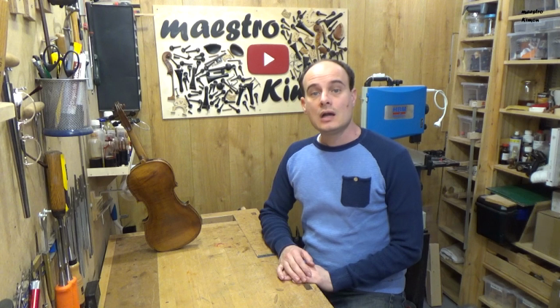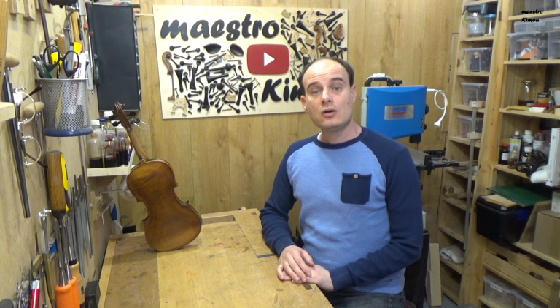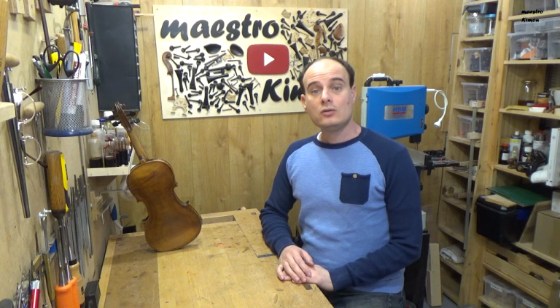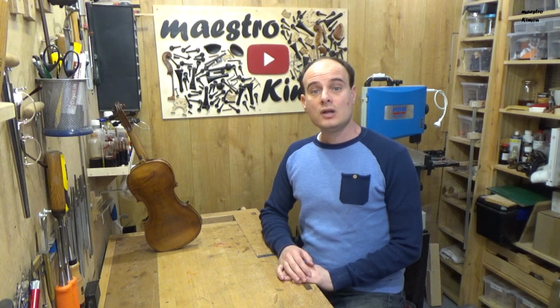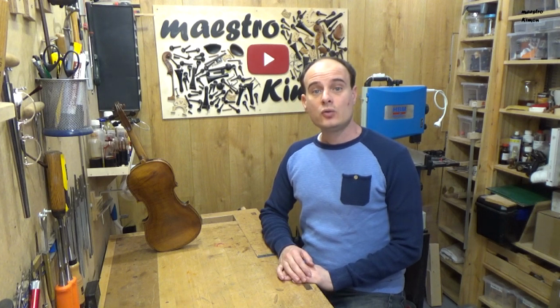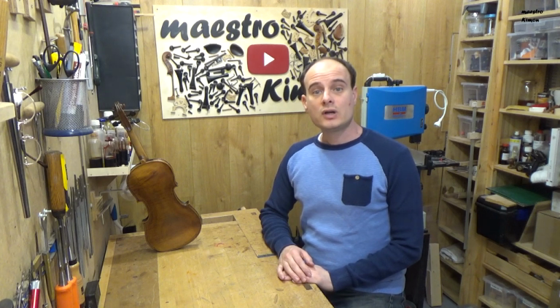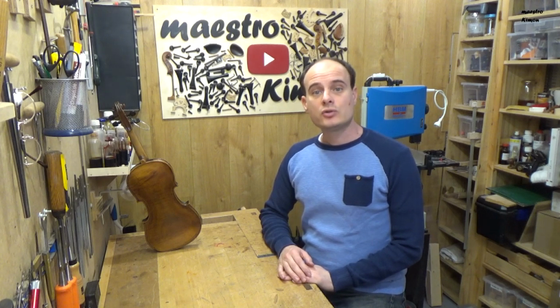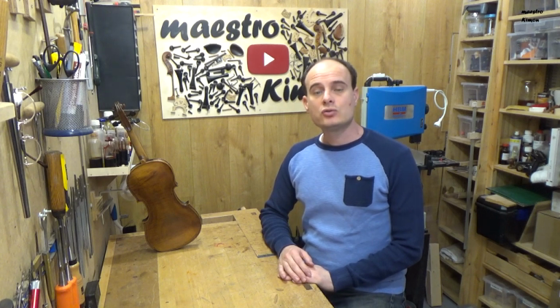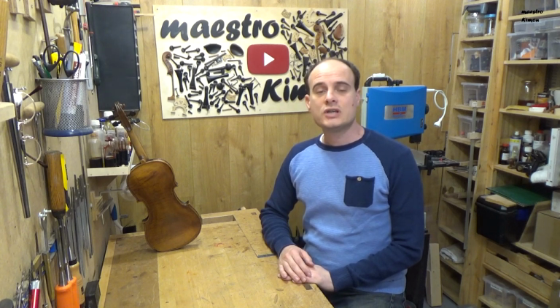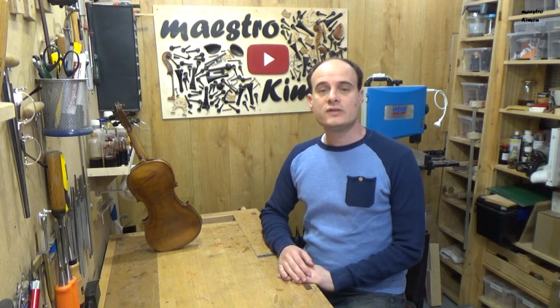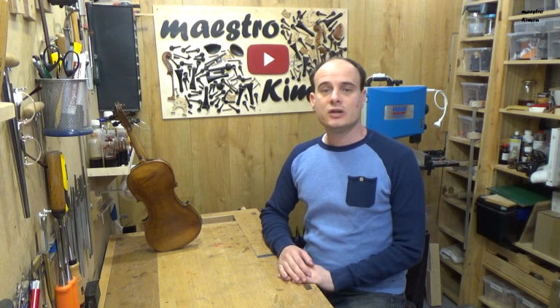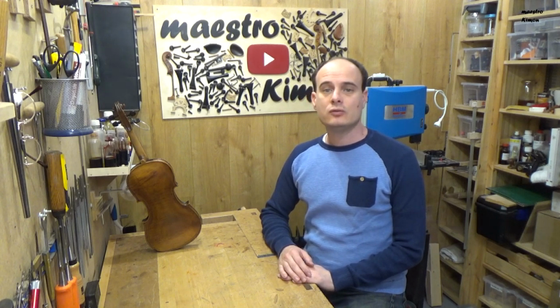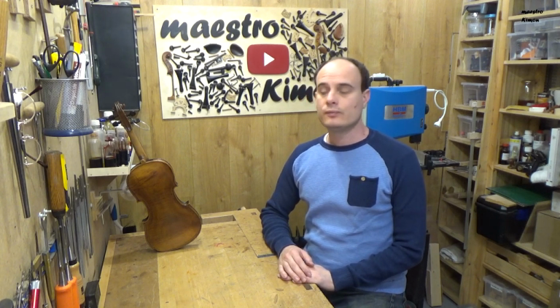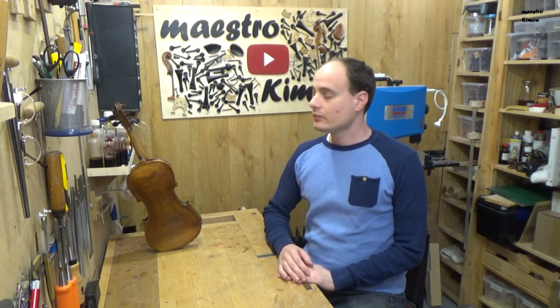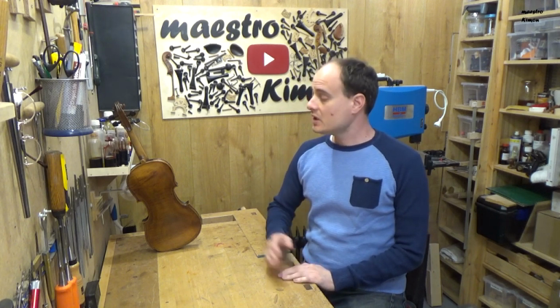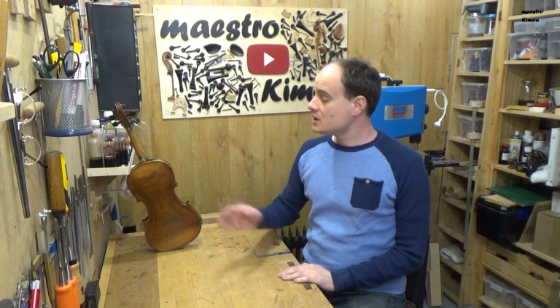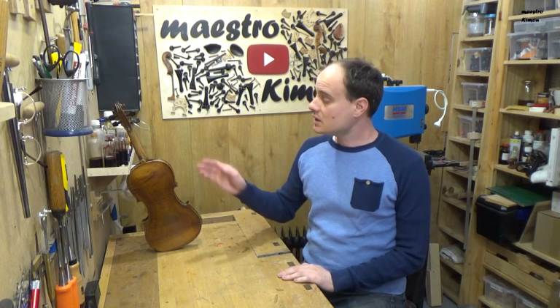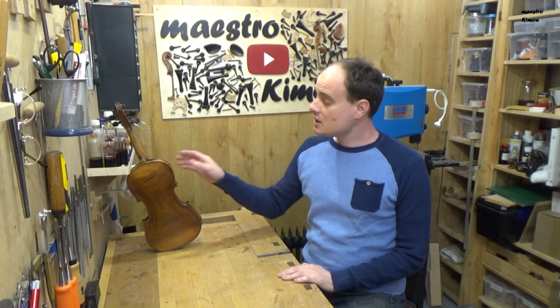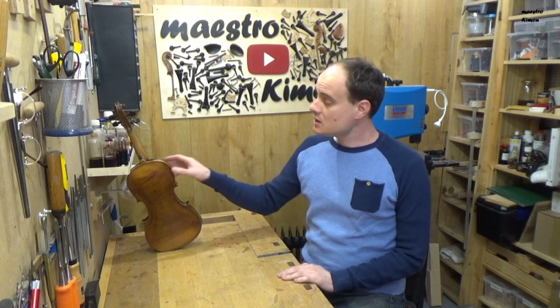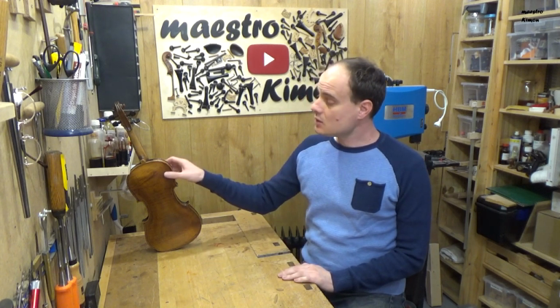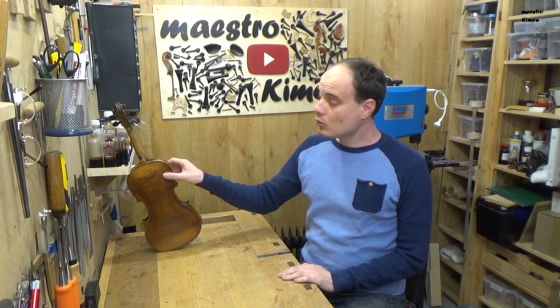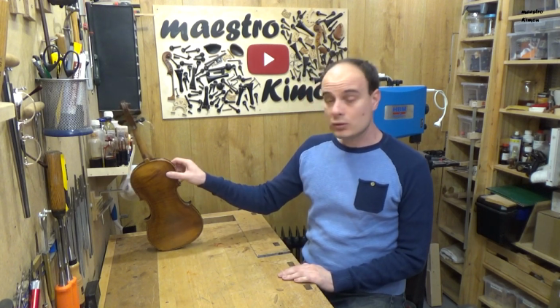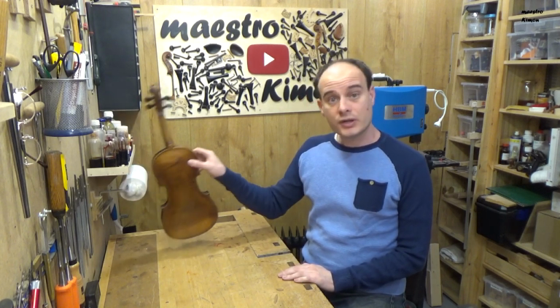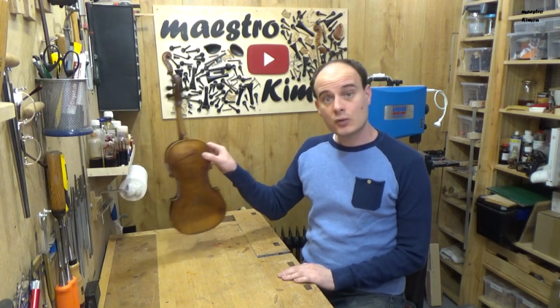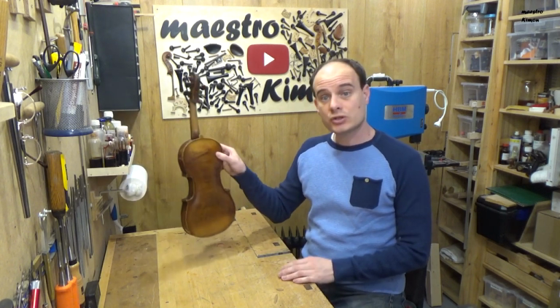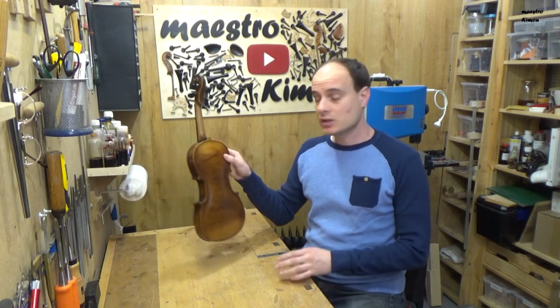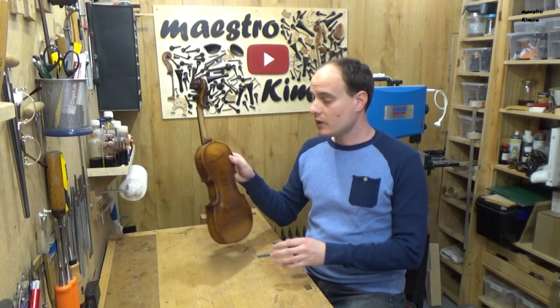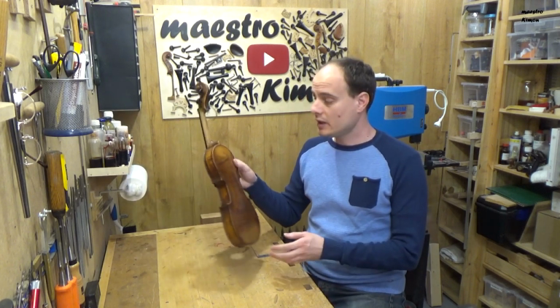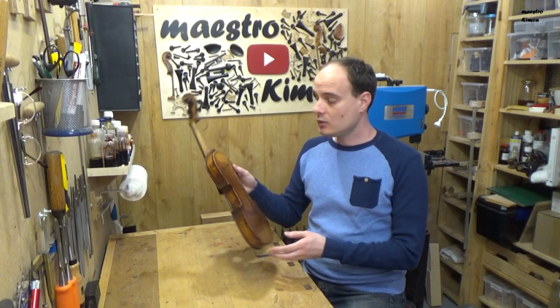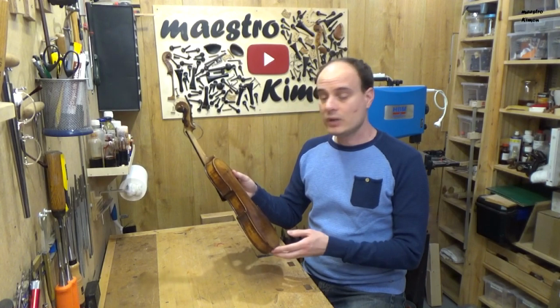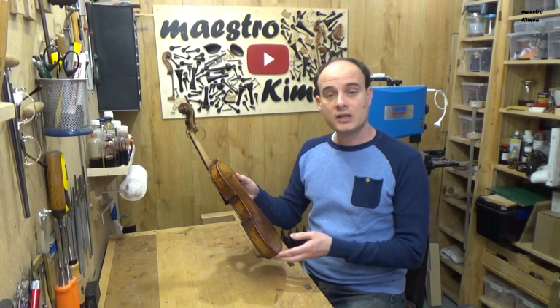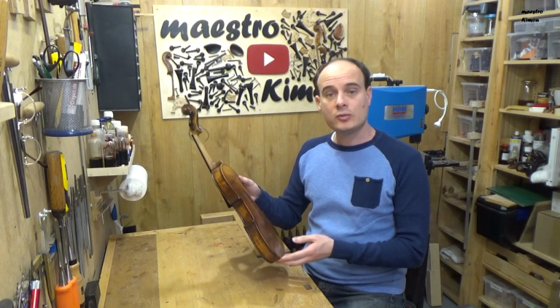Hello and welcome to today's video. There is a nice old three-quarter violin on my table.